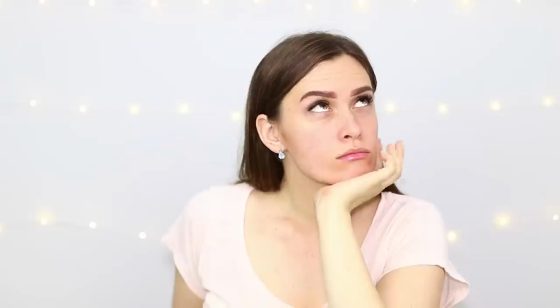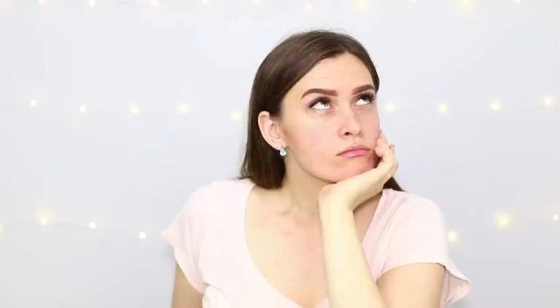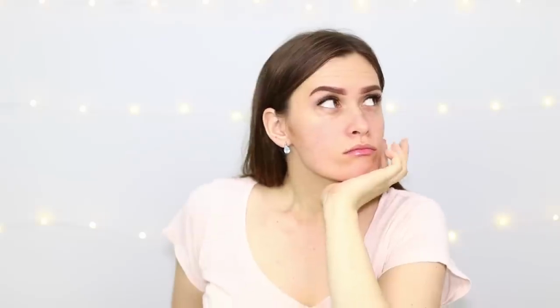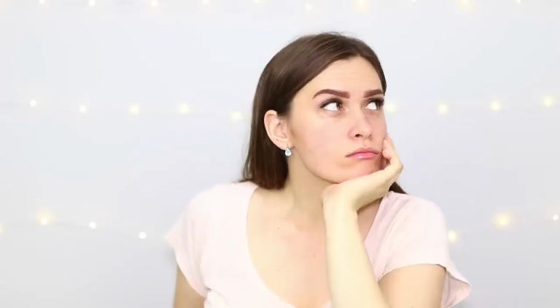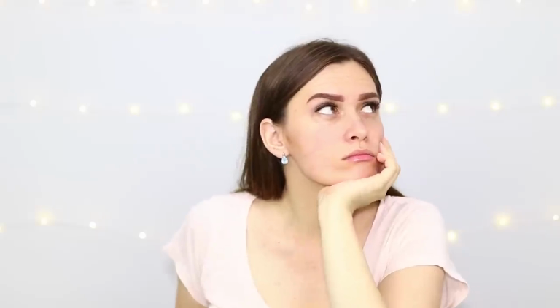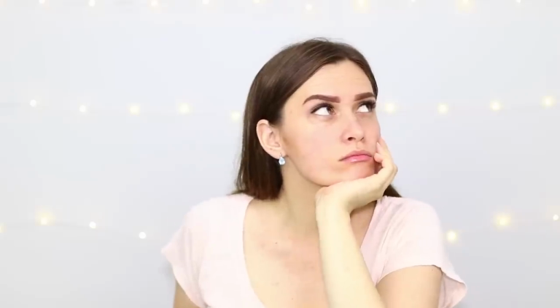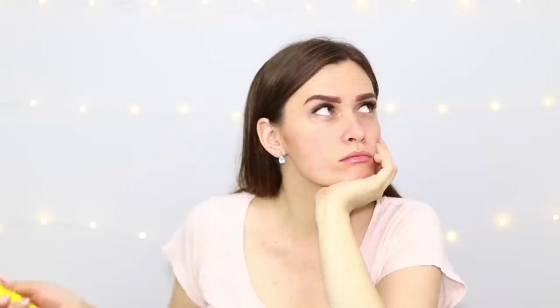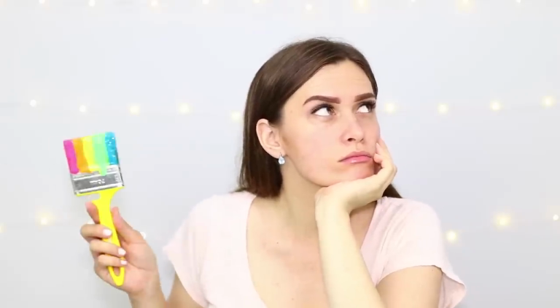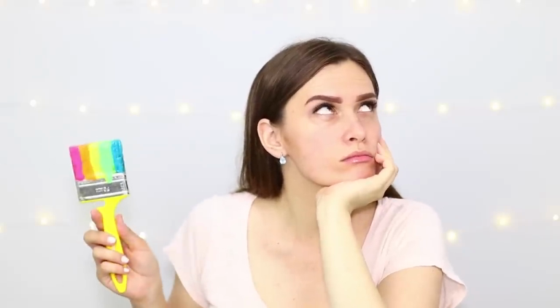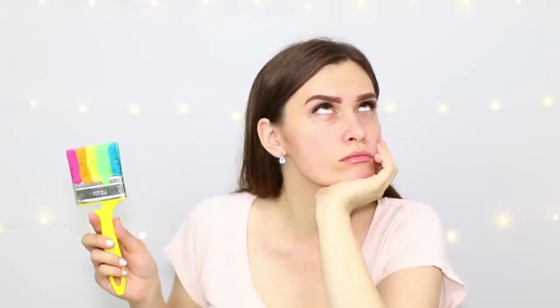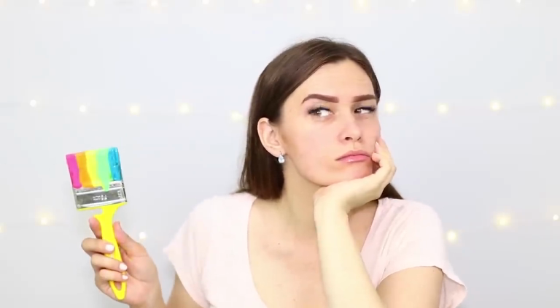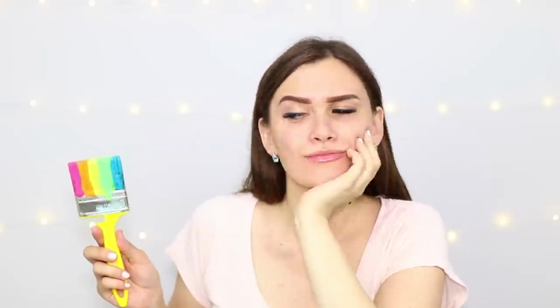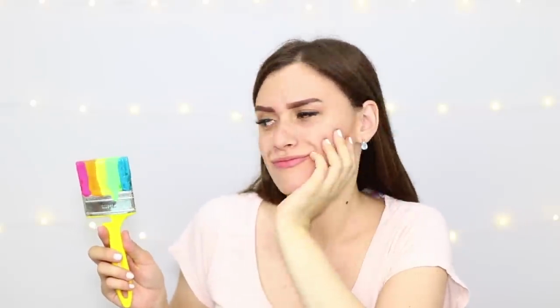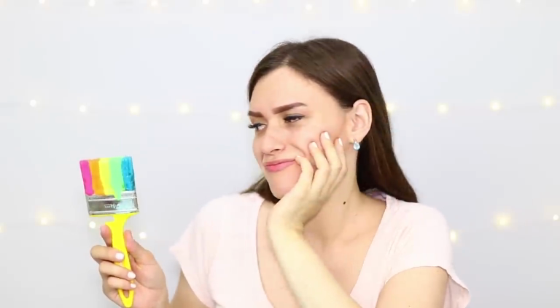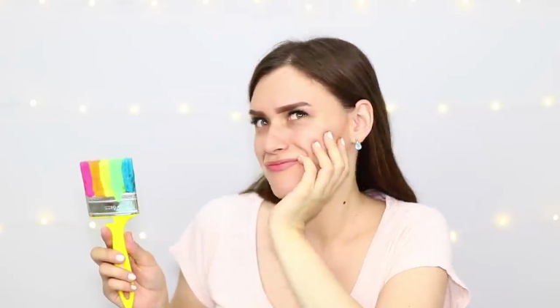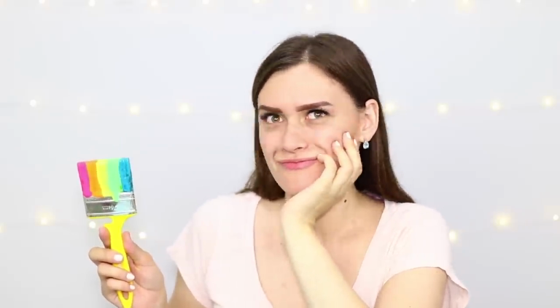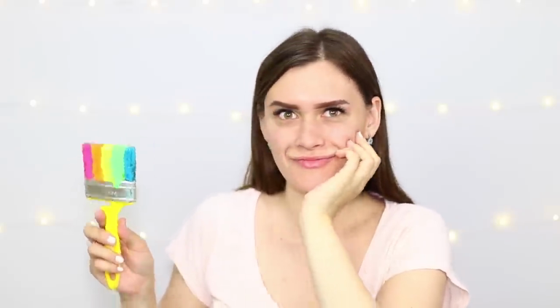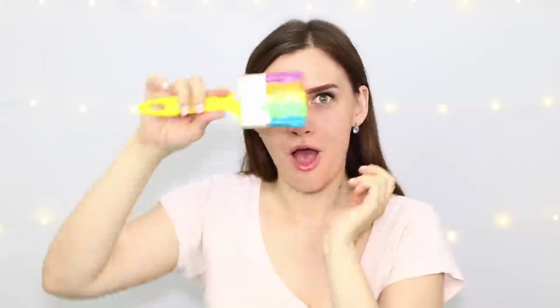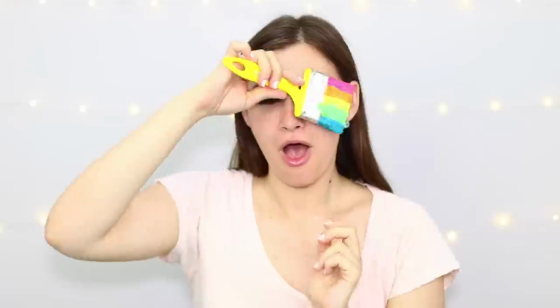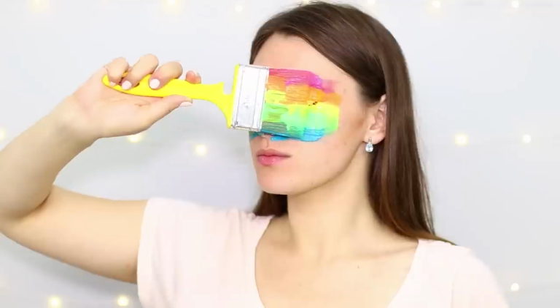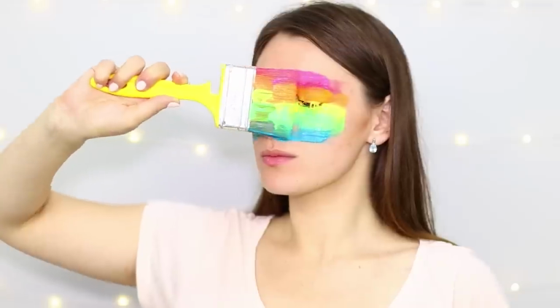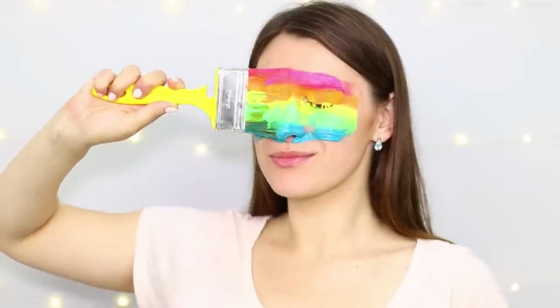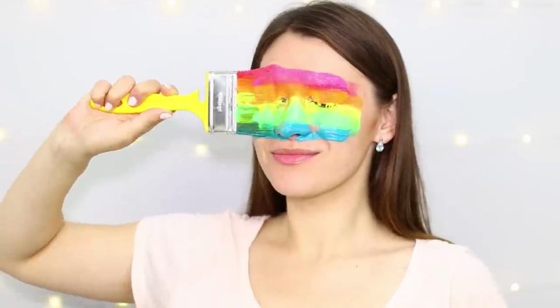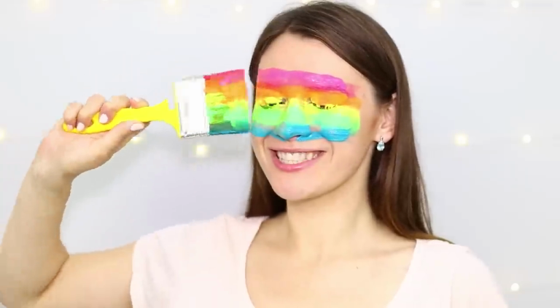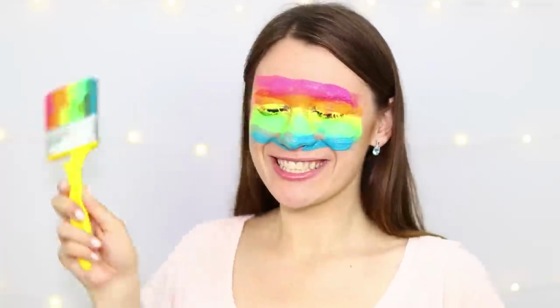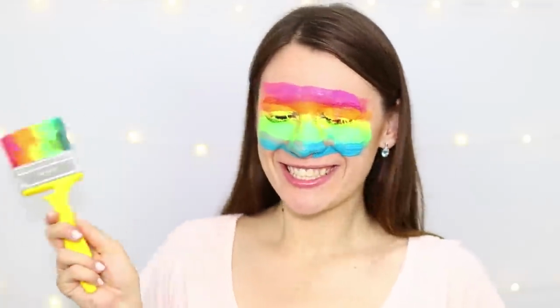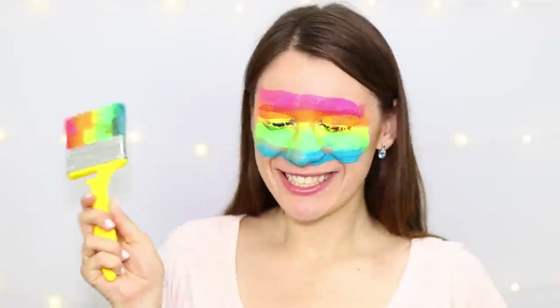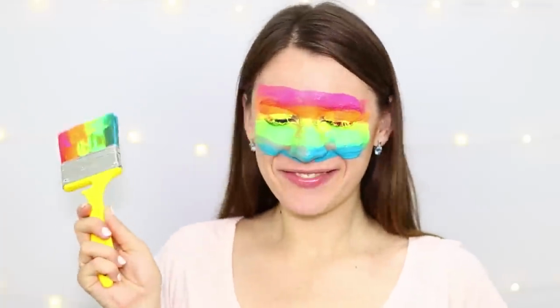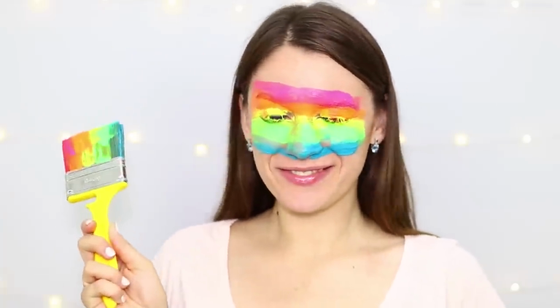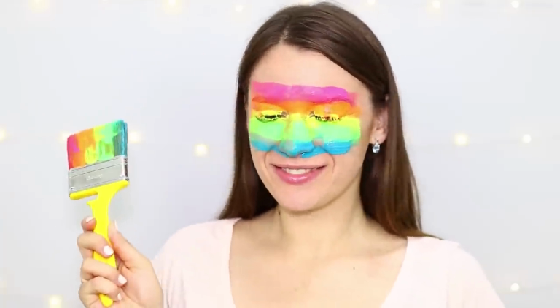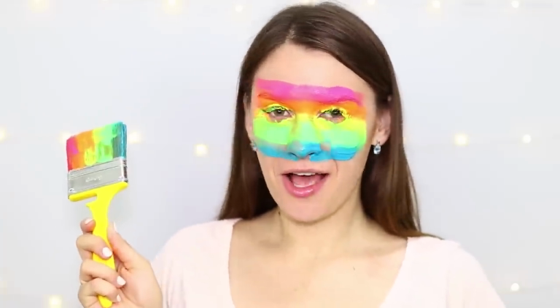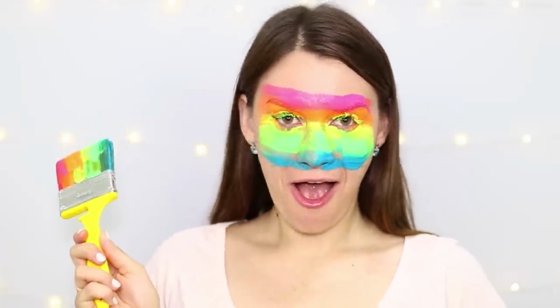Does everything around you seem gray and dull? It's time to paint the world in bright colors!